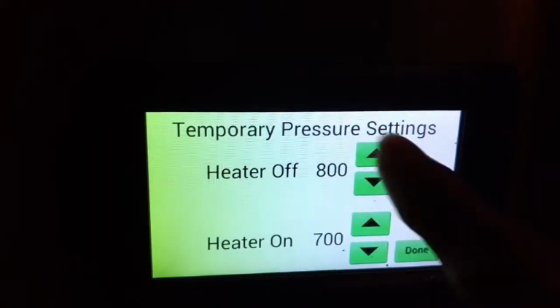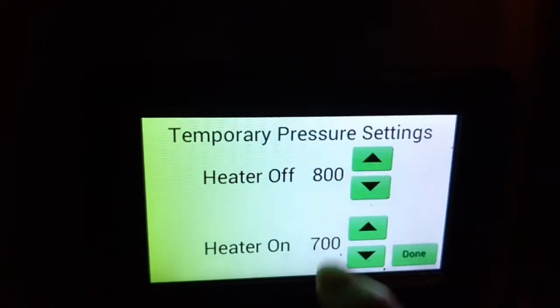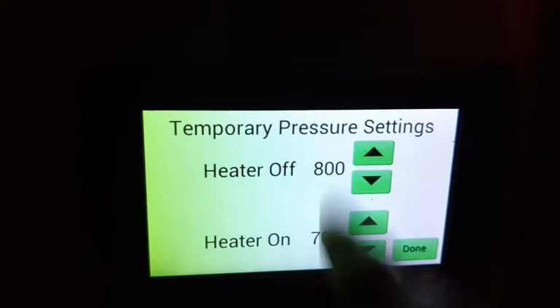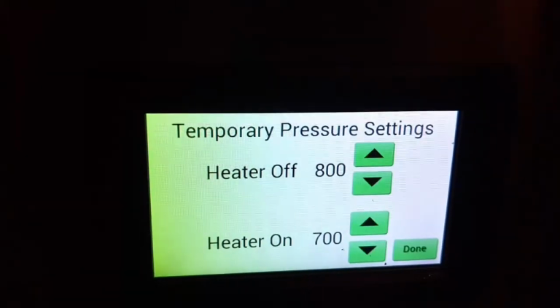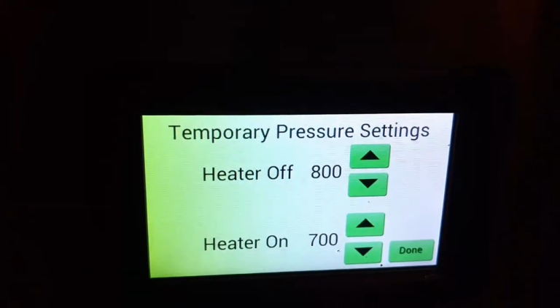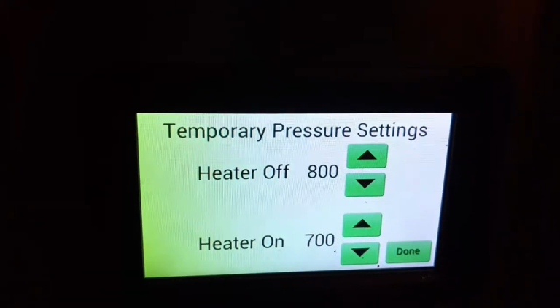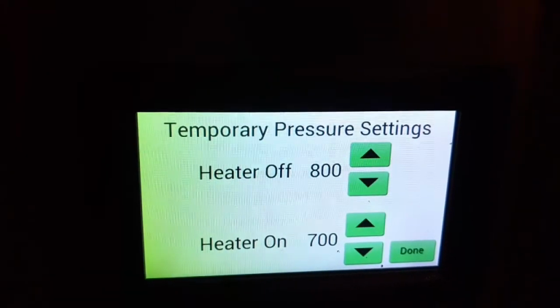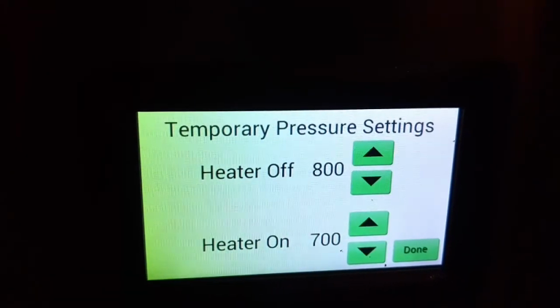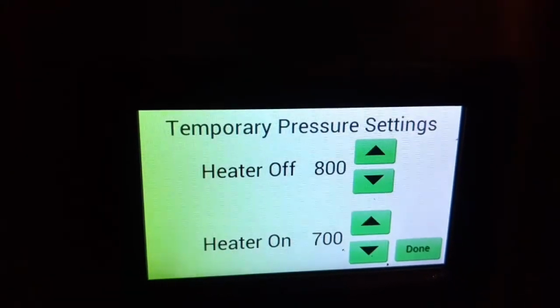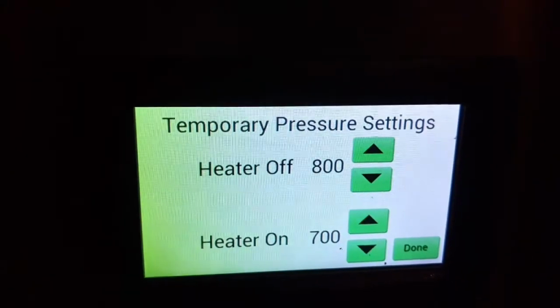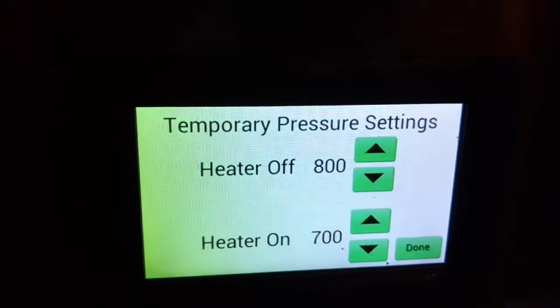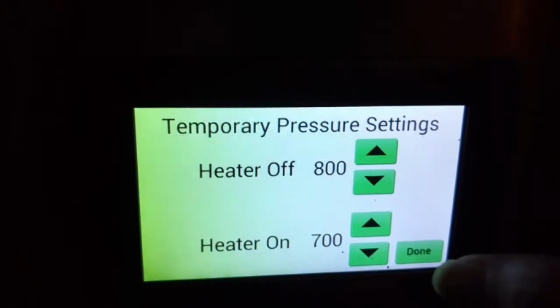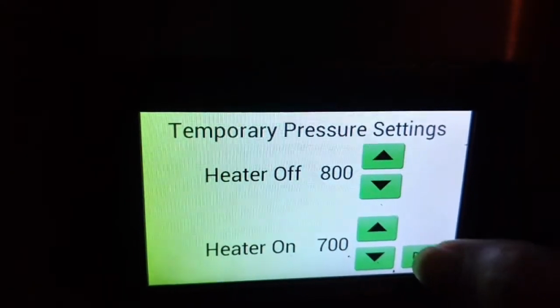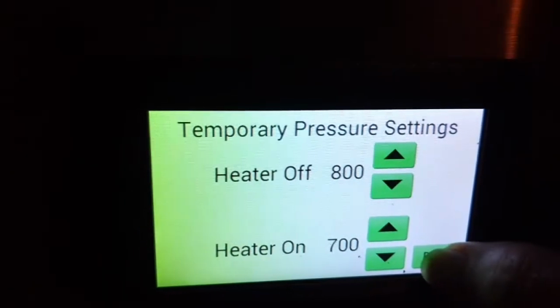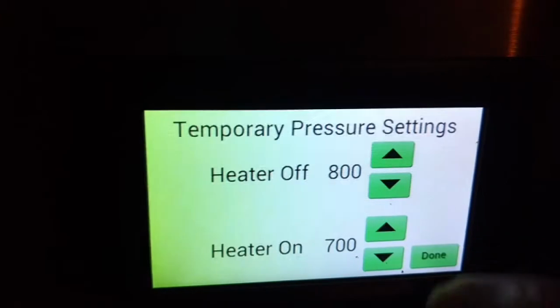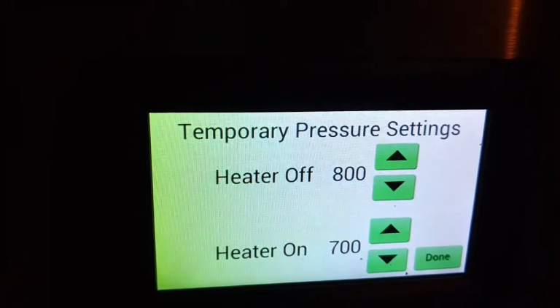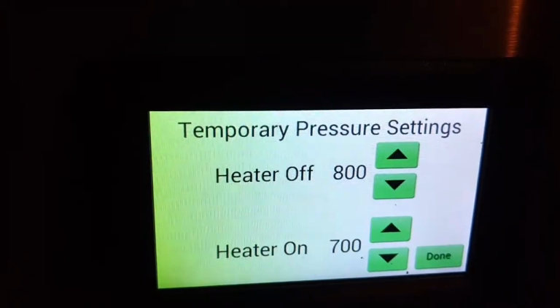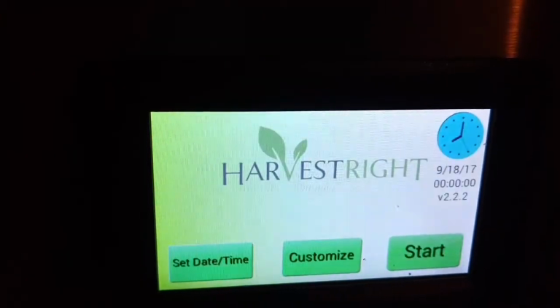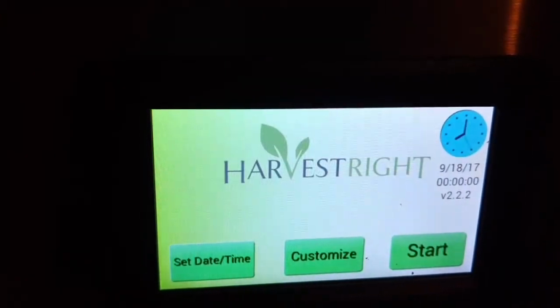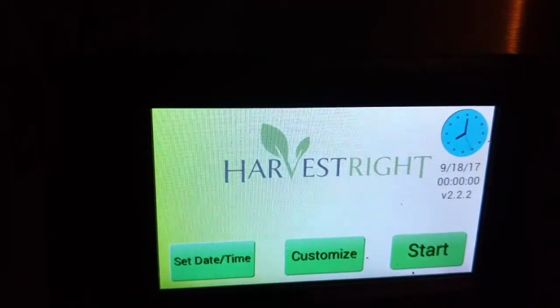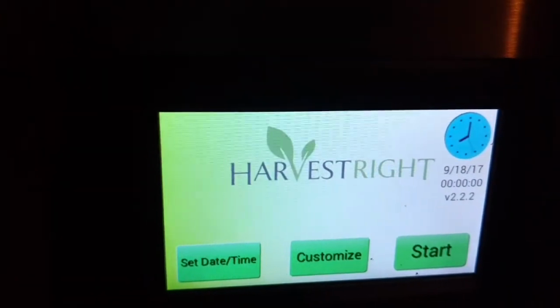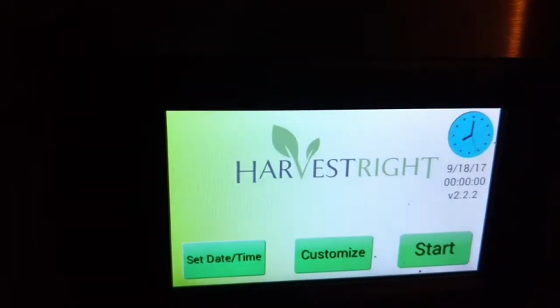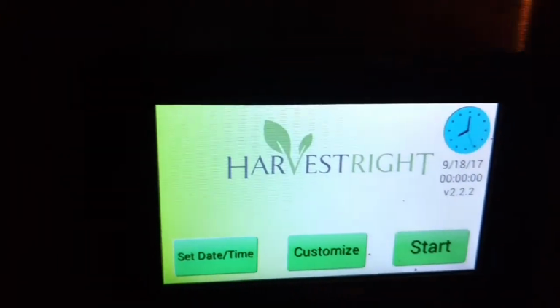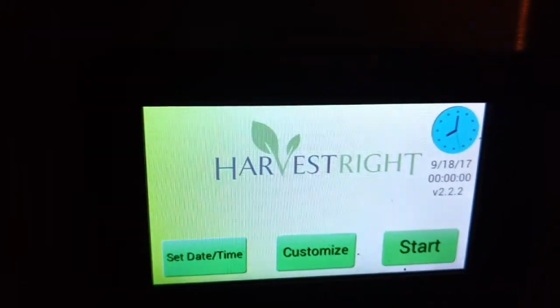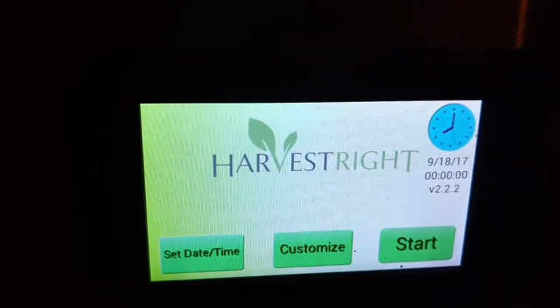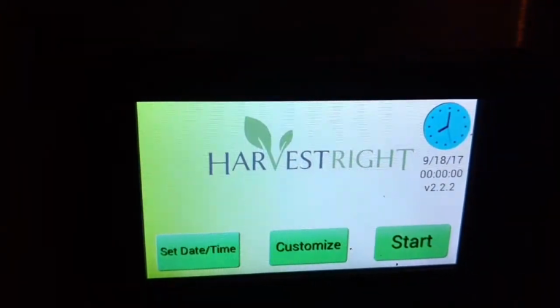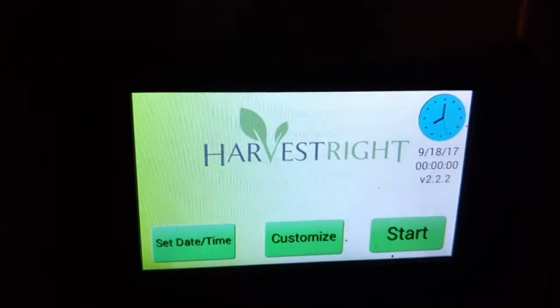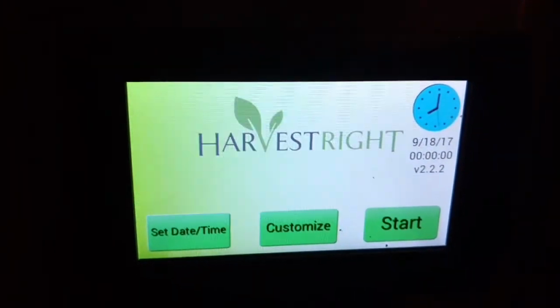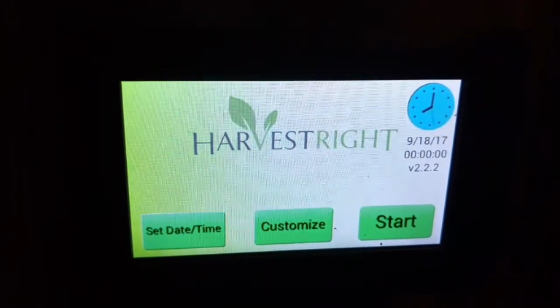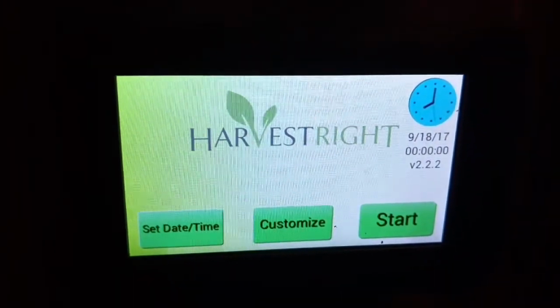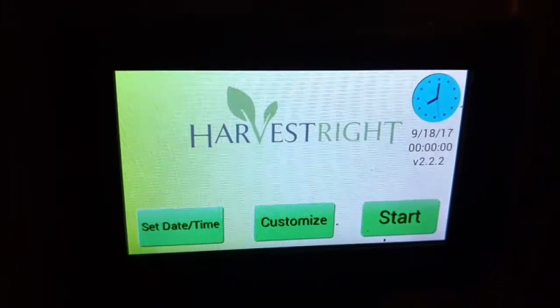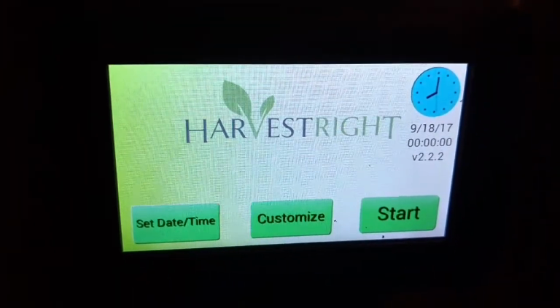Once you set your heaters on and off, just tap Done and you're back to the home screen. That's all there is to it.